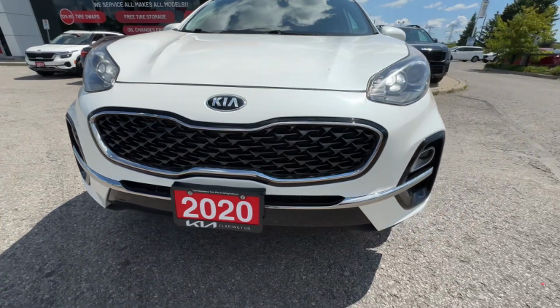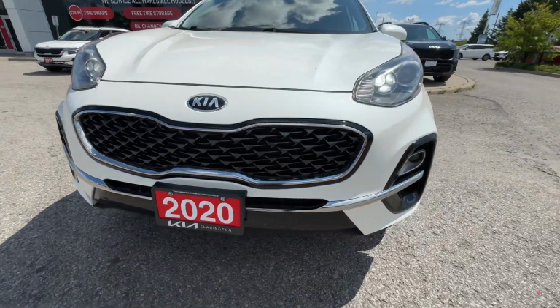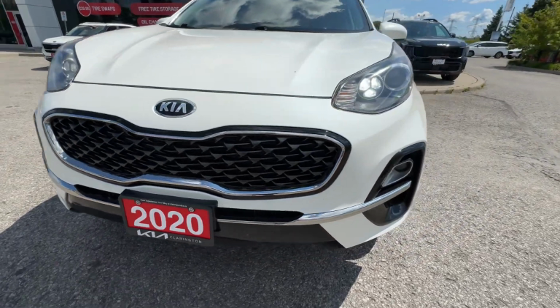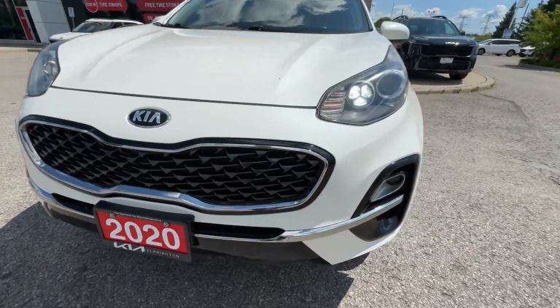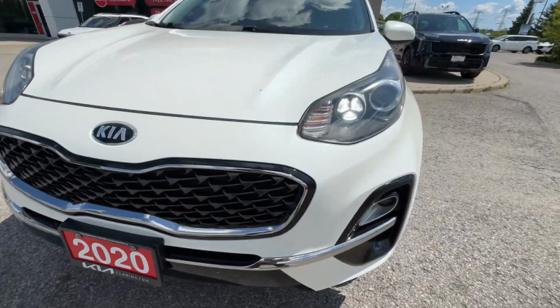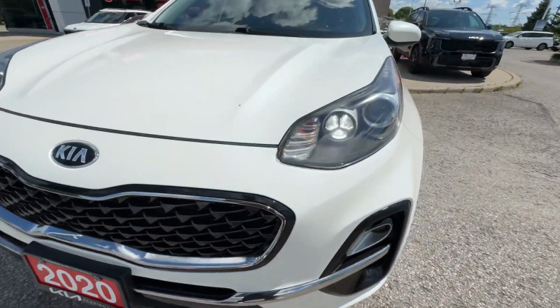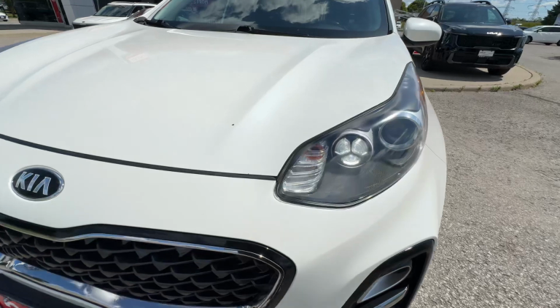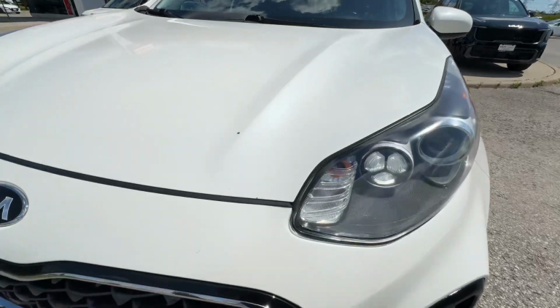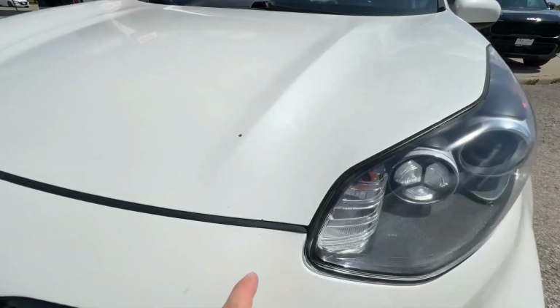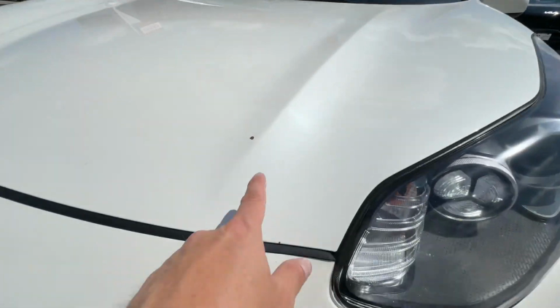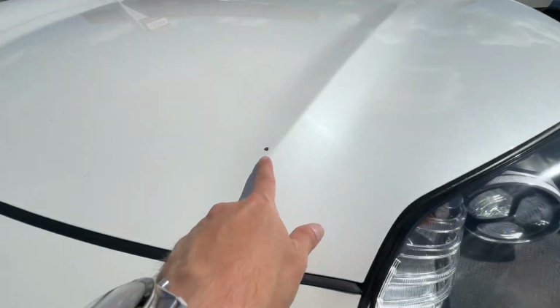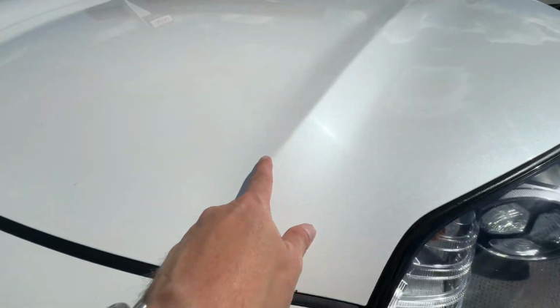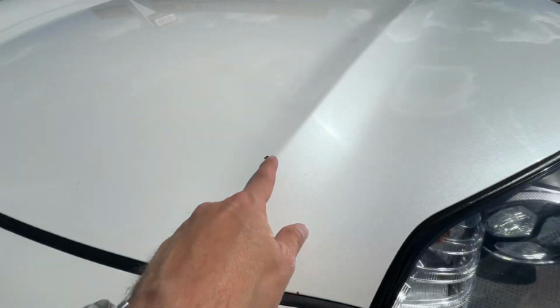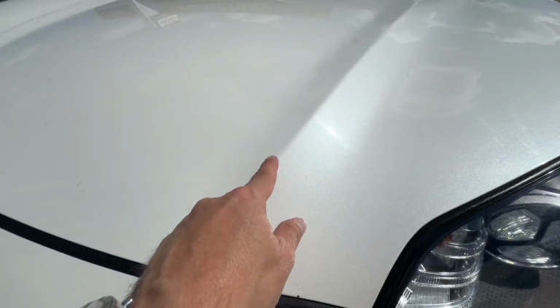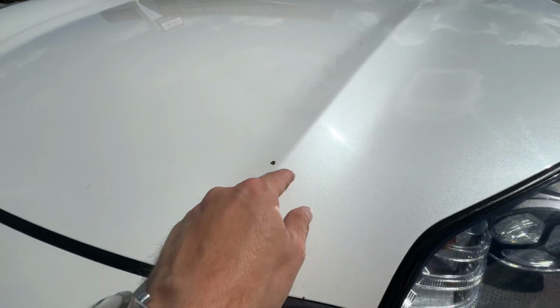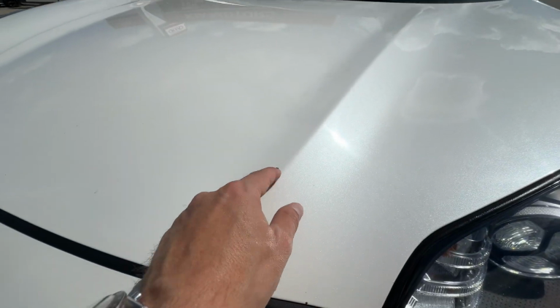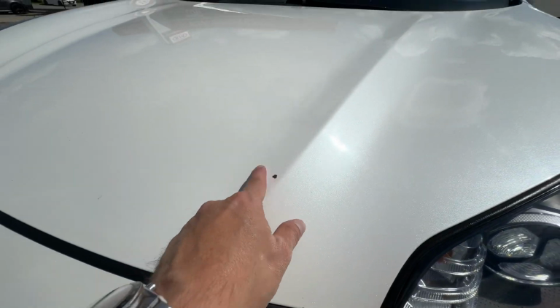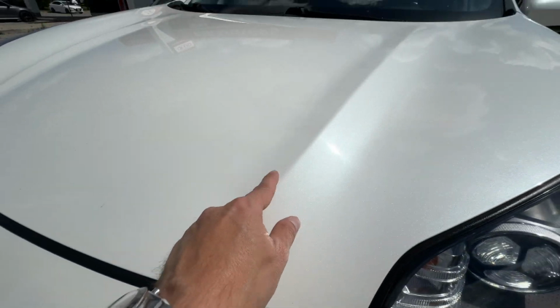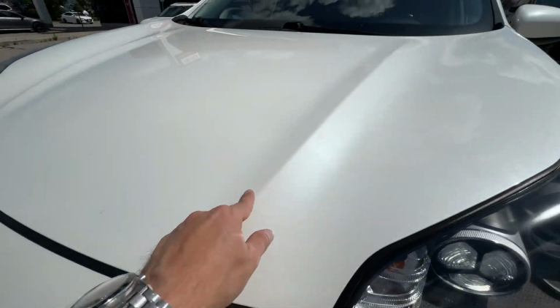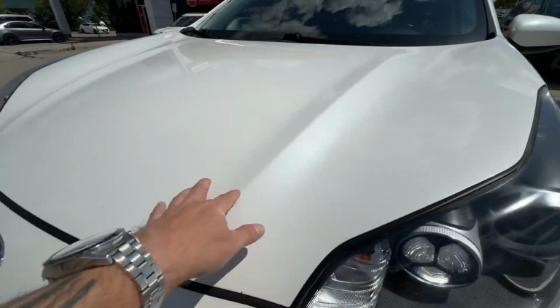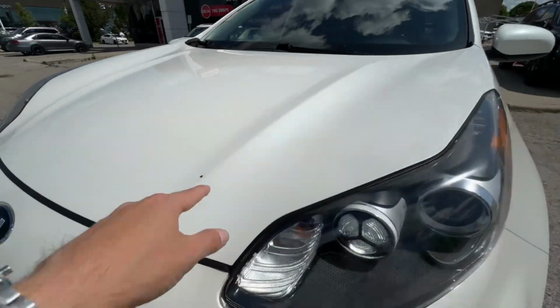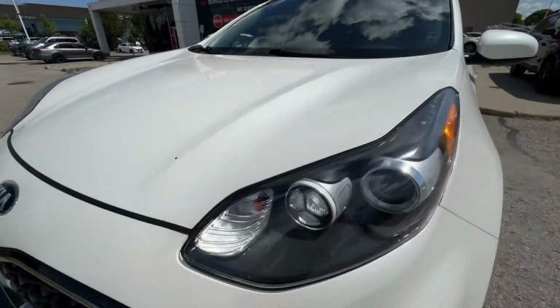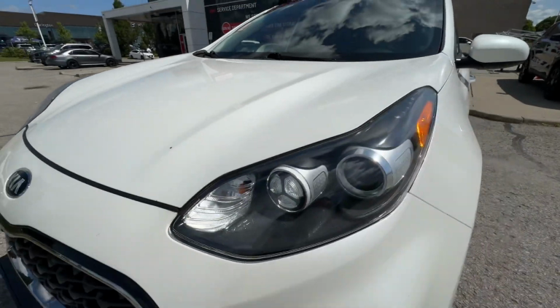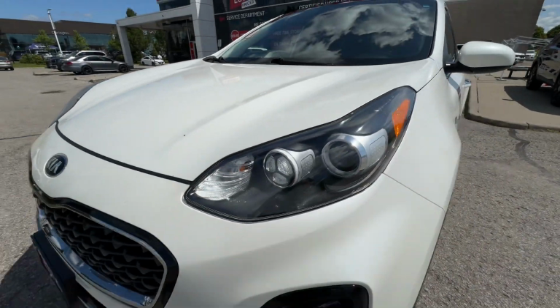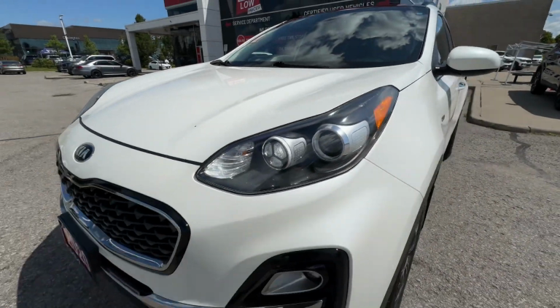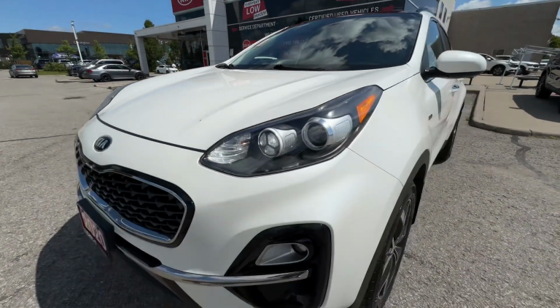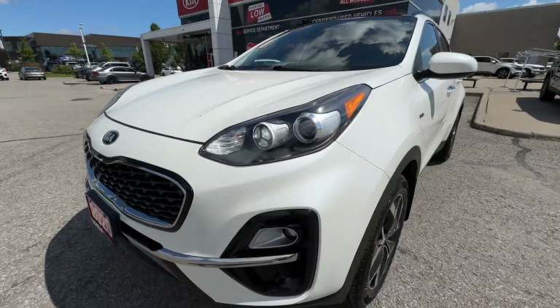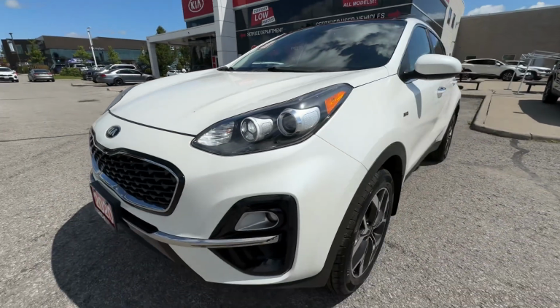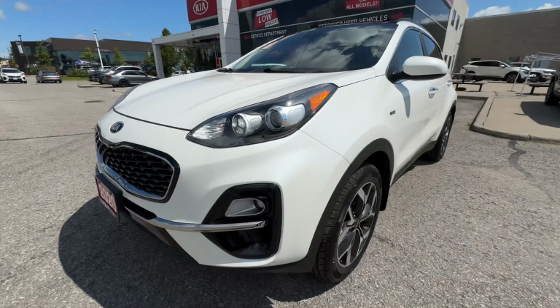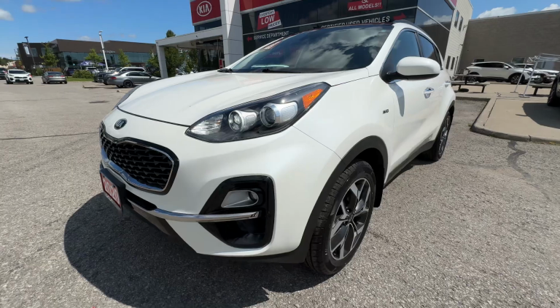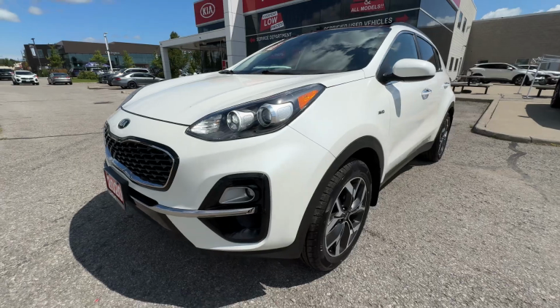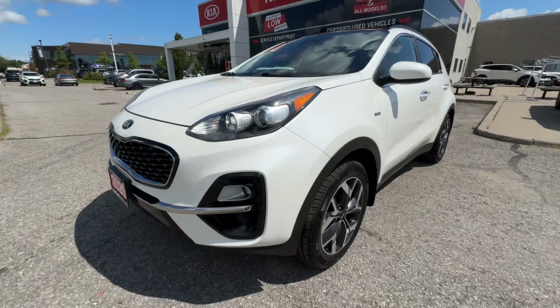One last thing — we've got to put a little touch-up paint. There's just a stone chip right here on the hood, but that'll fix up and clean up pretty nice.